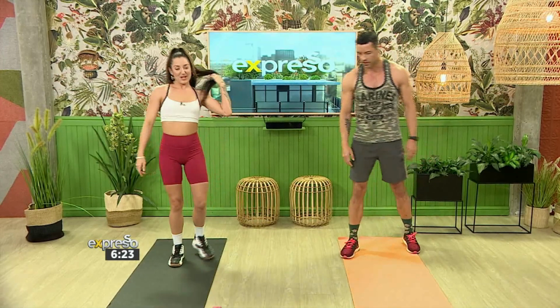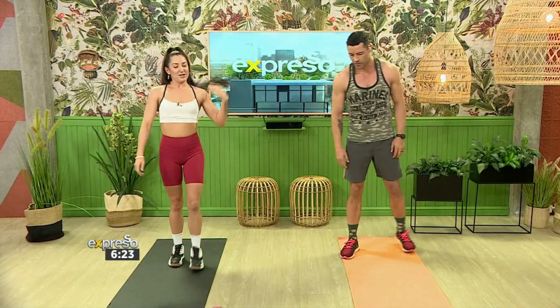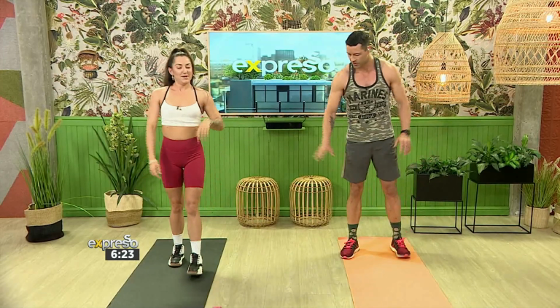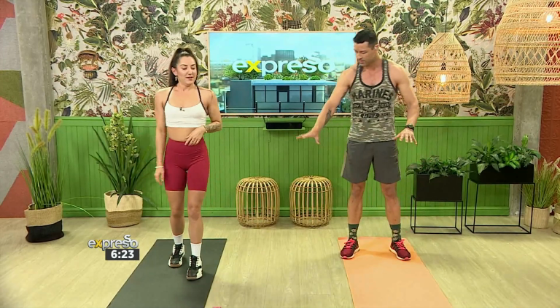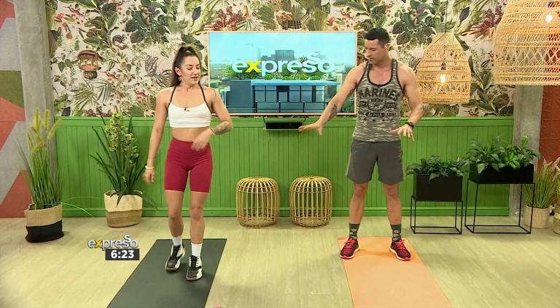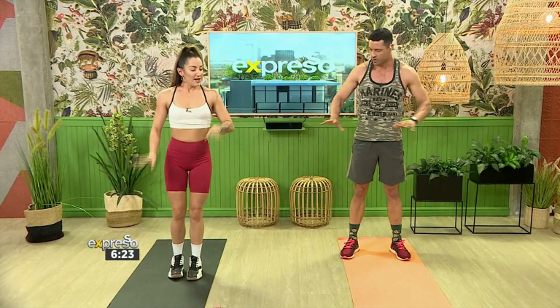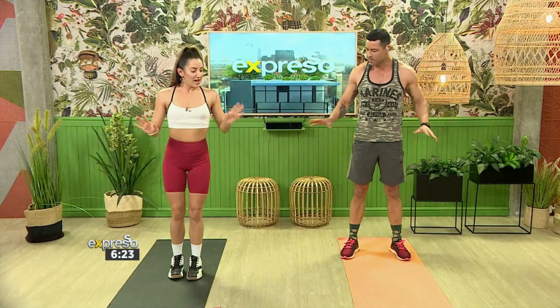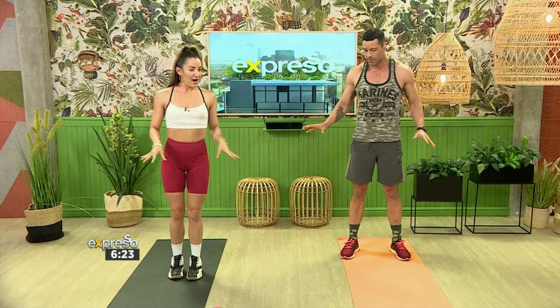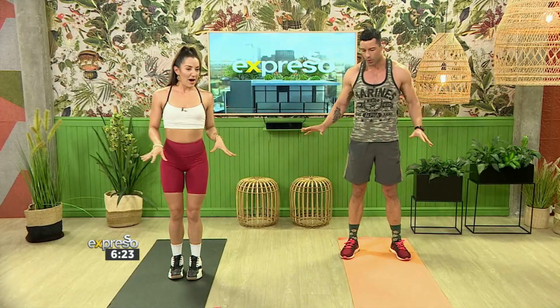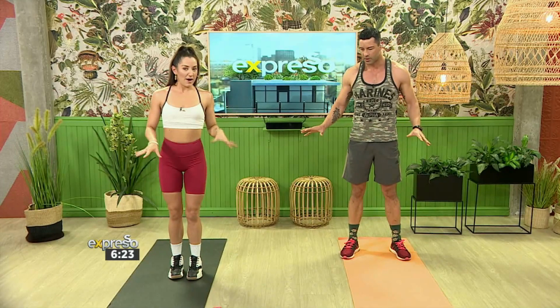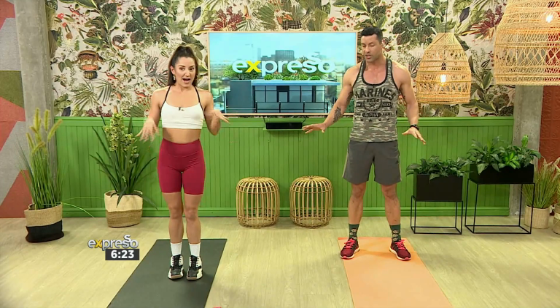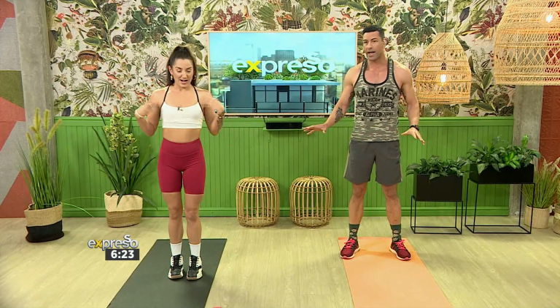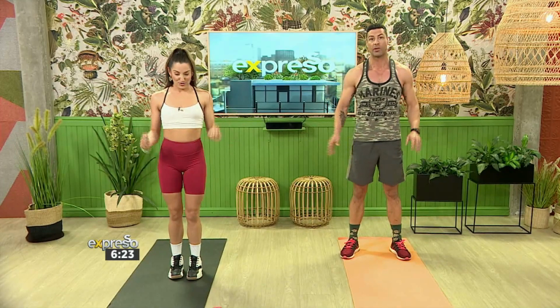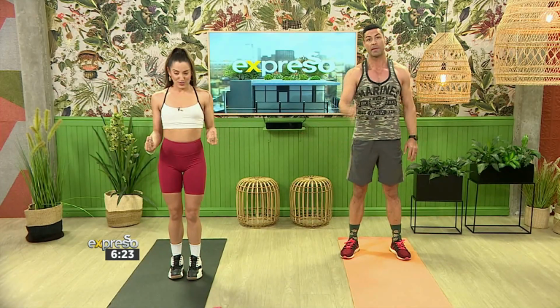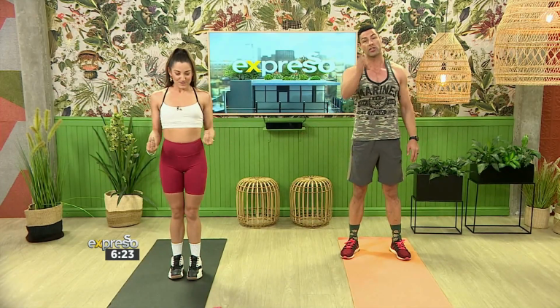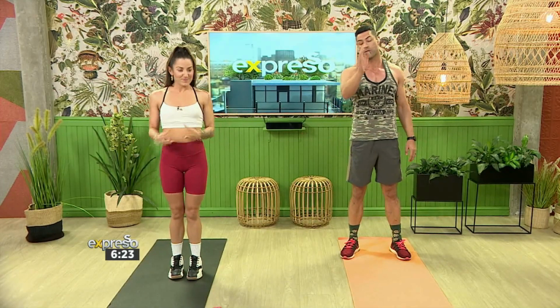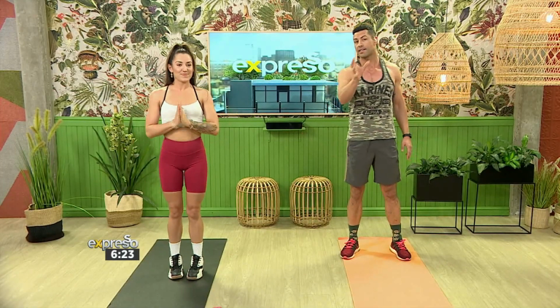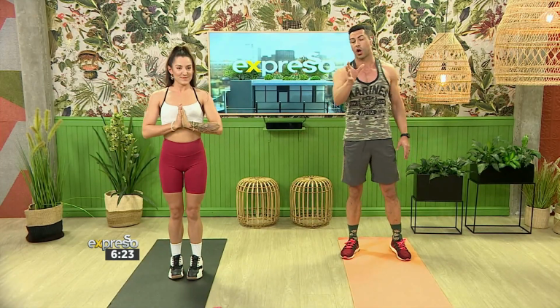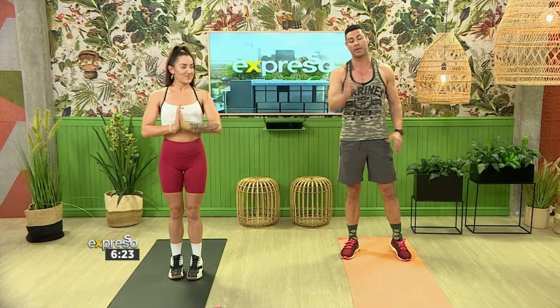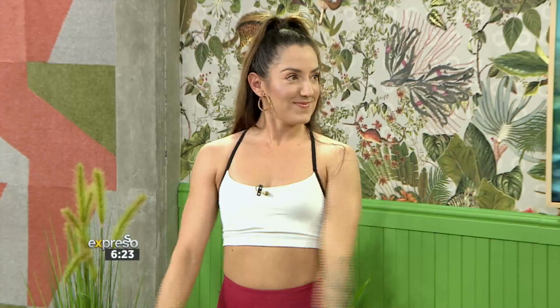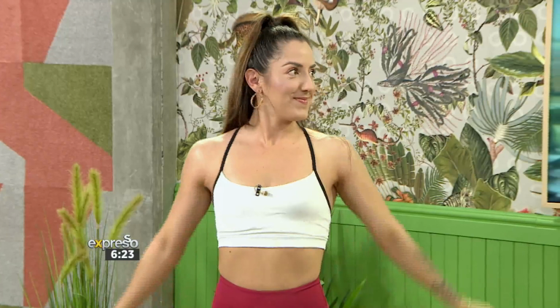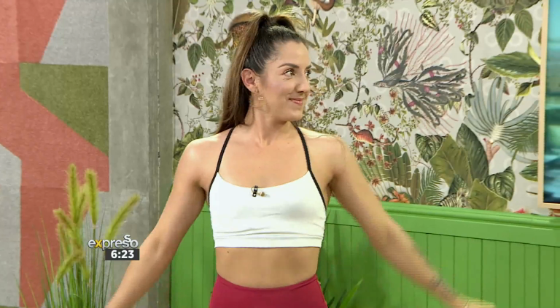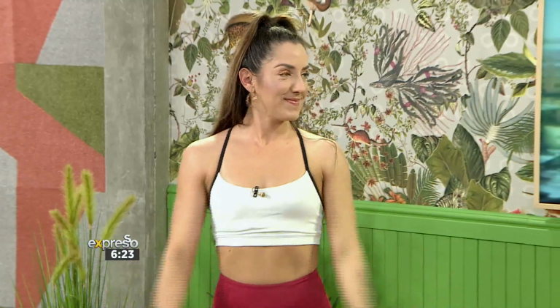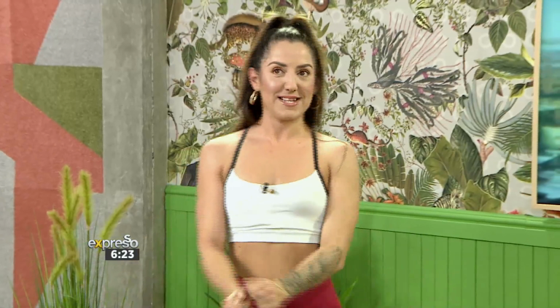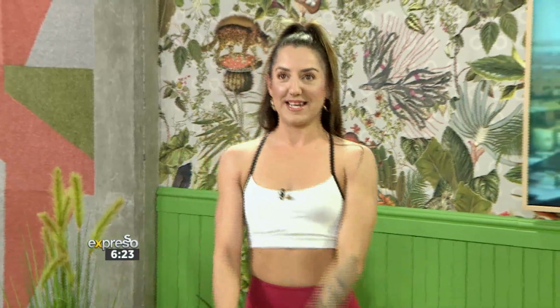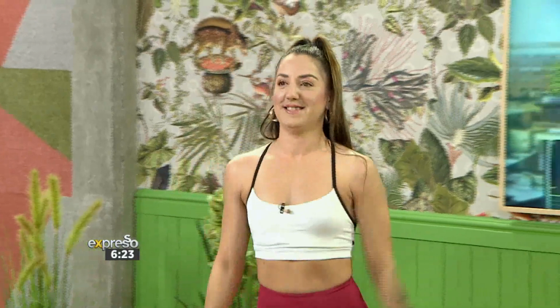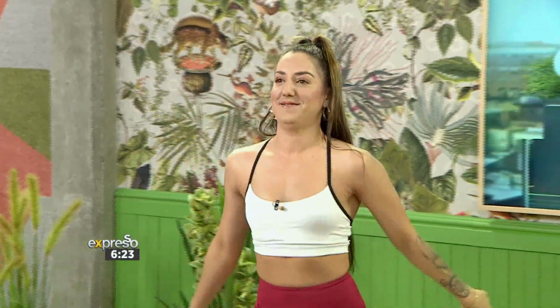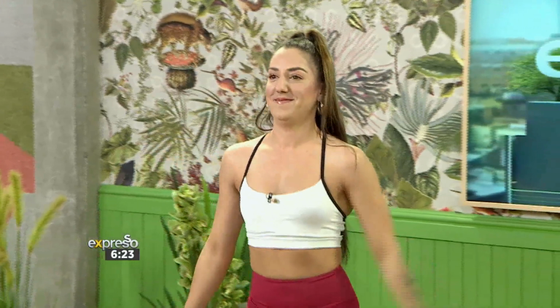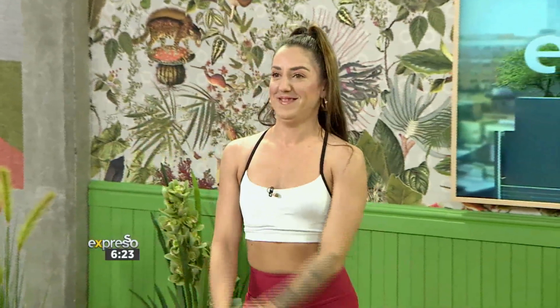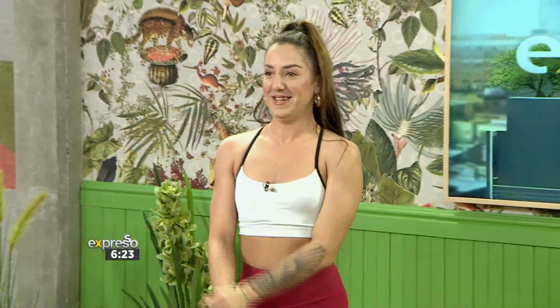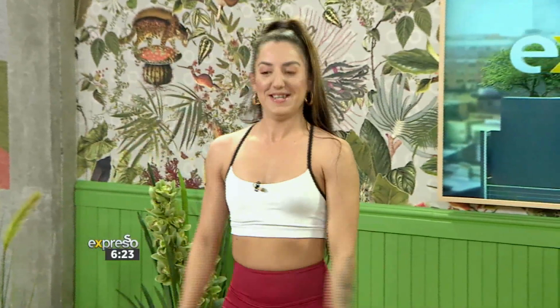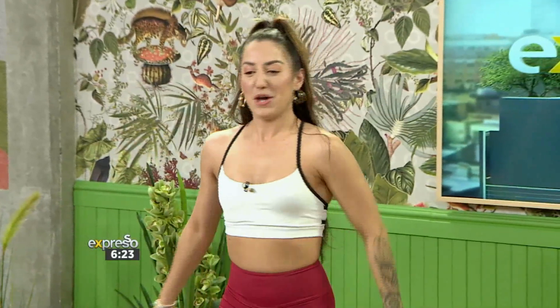We've got very minimal equipment, which I like, which means you guys at home can get up and join us this morning. Let's get the blood flowing together.